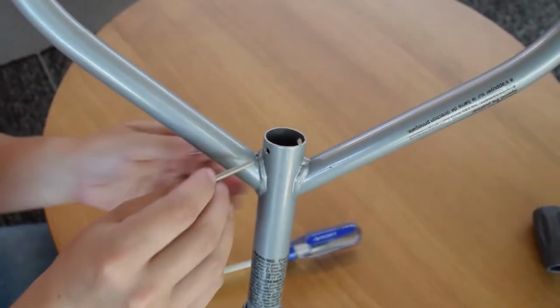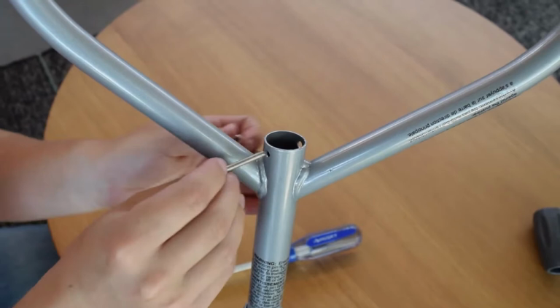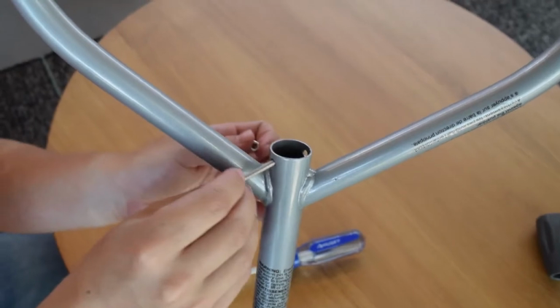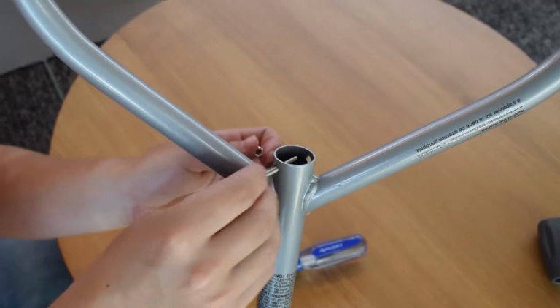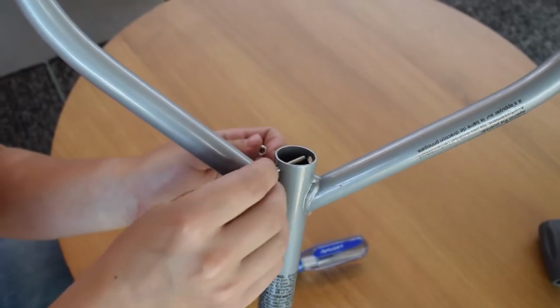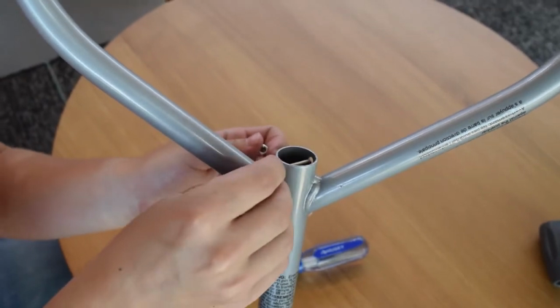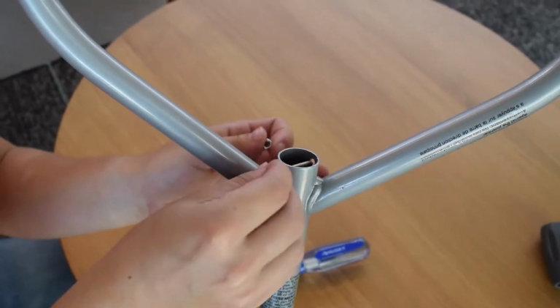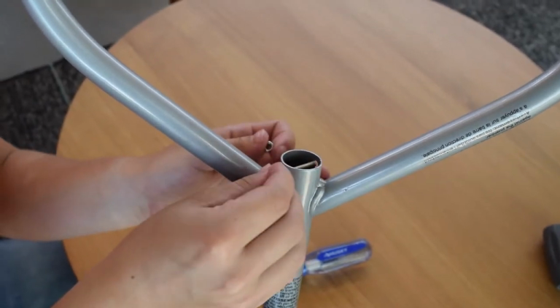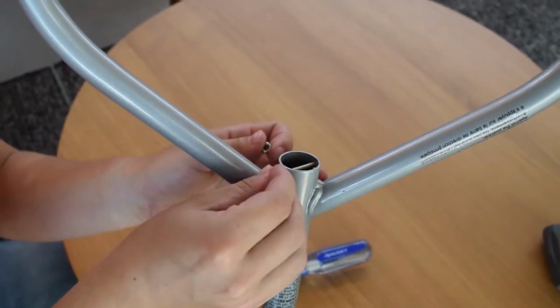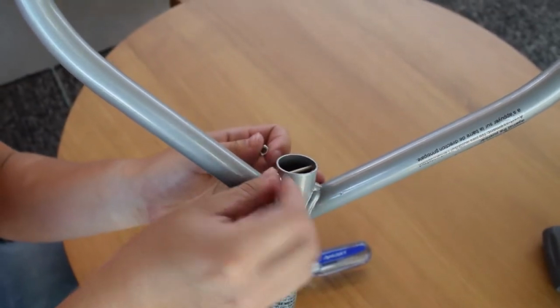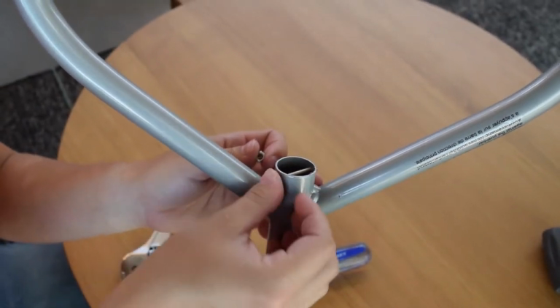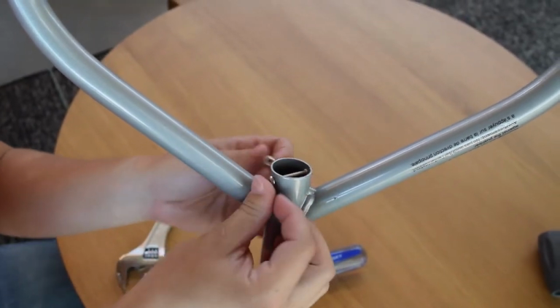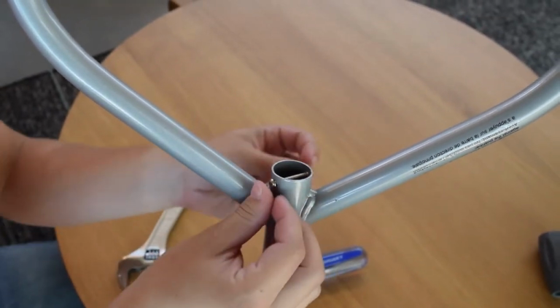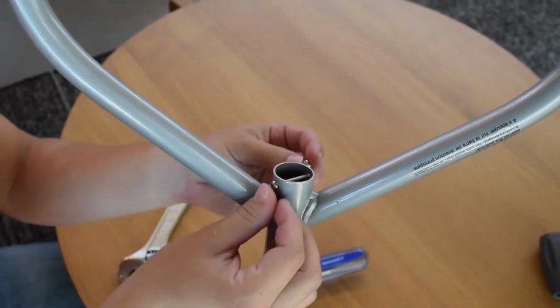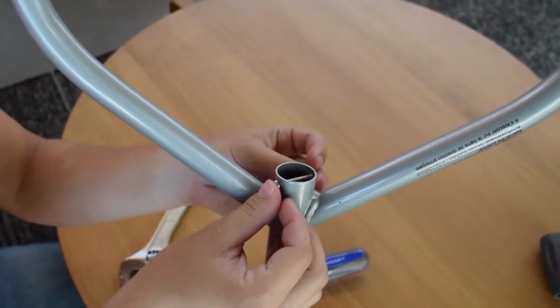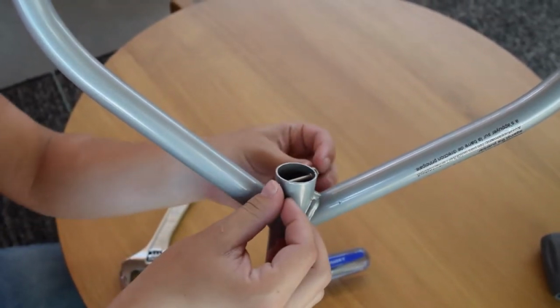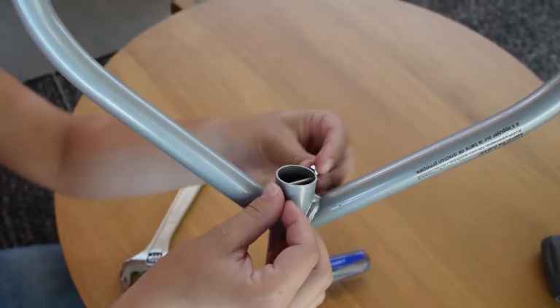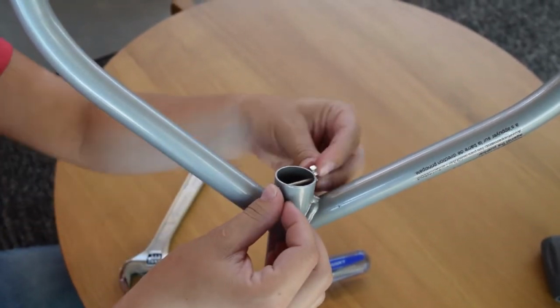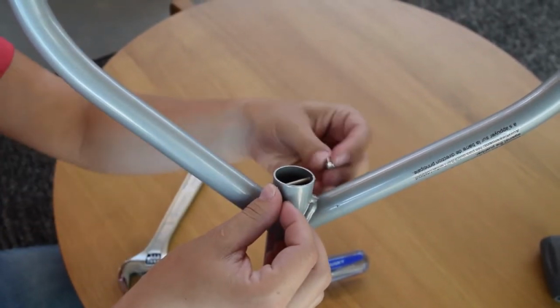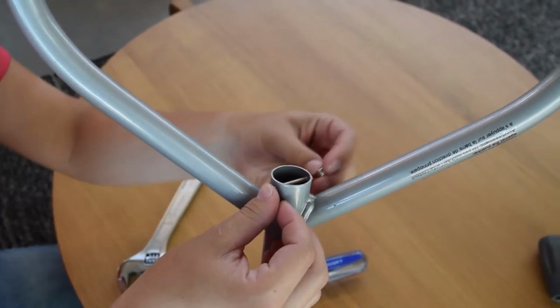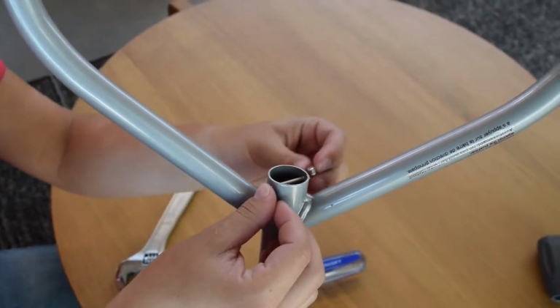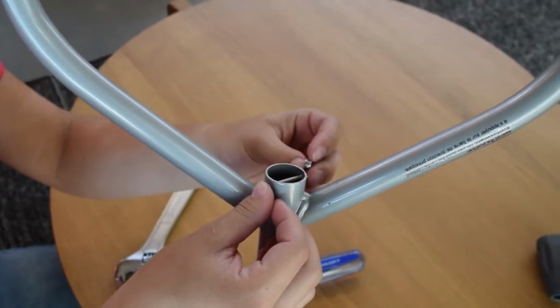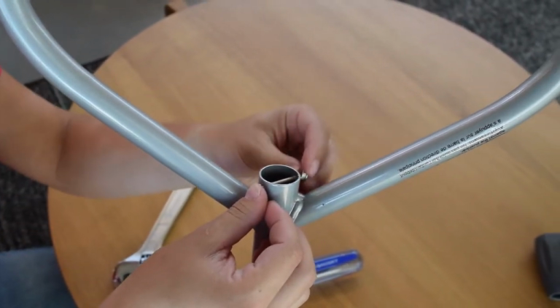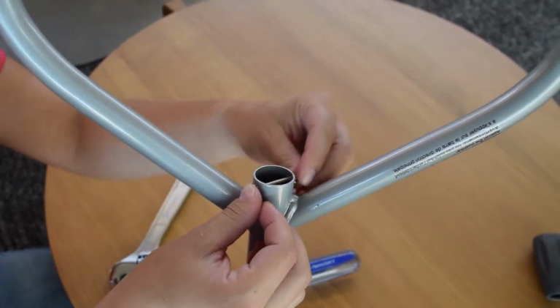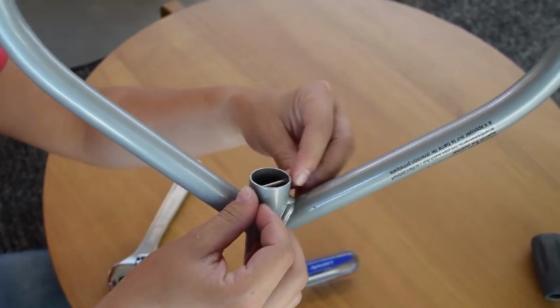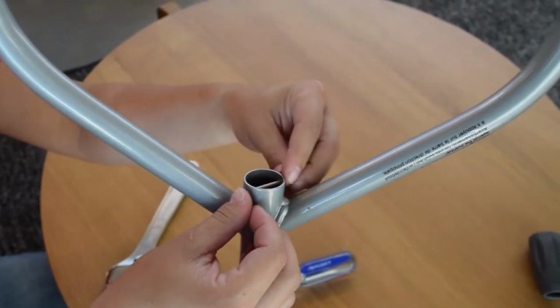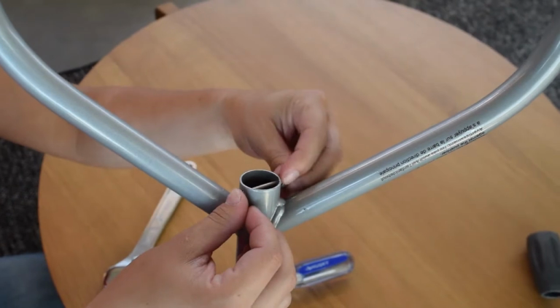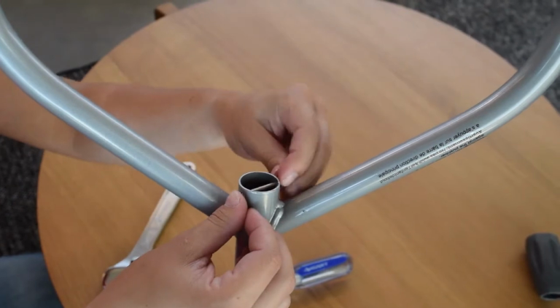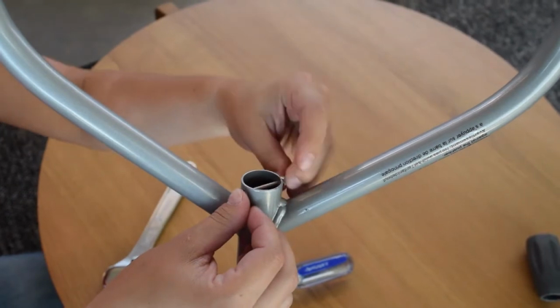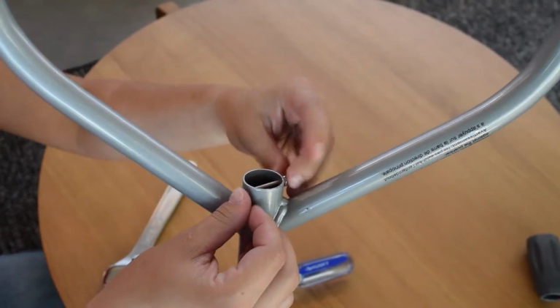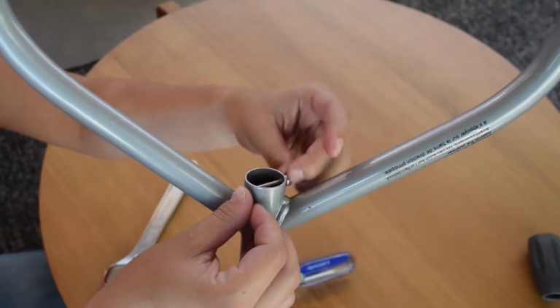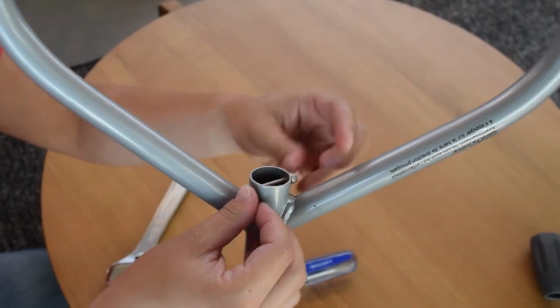From here, insert the screw into the hole on the upper push handle and tighten with the Phillips head screwdriver and the wrench.